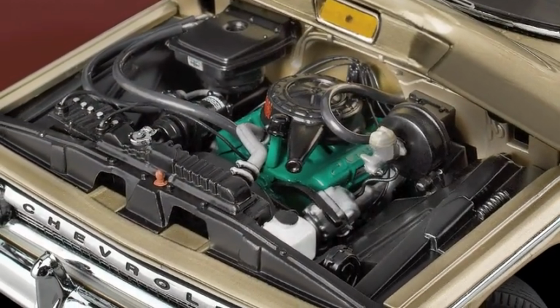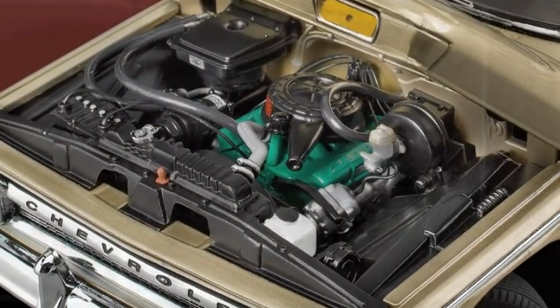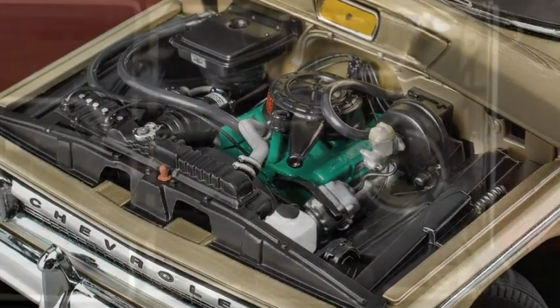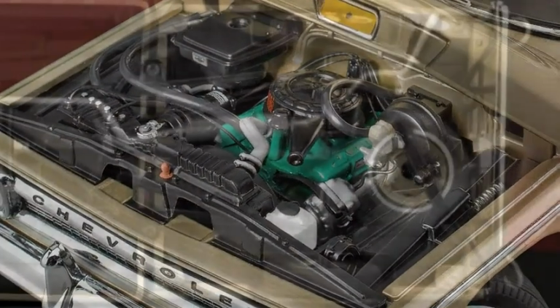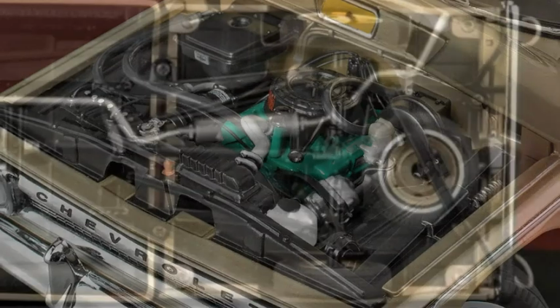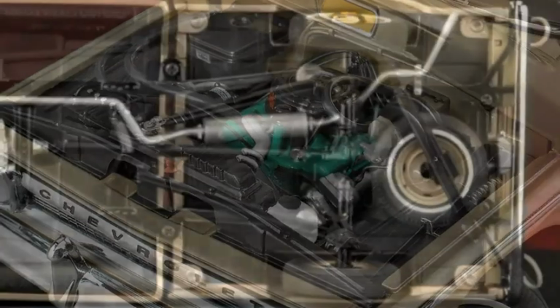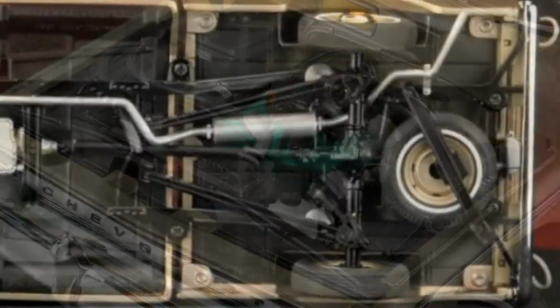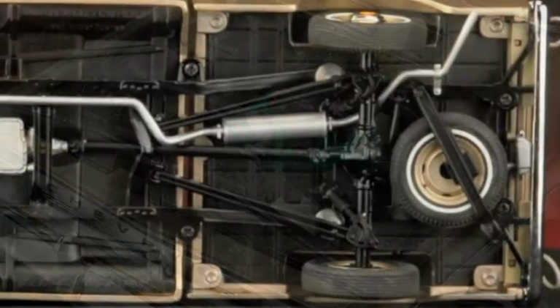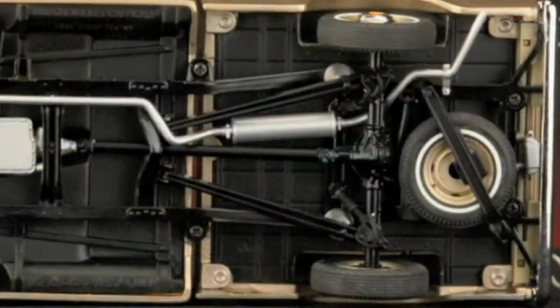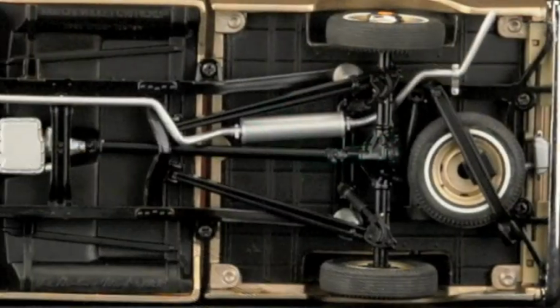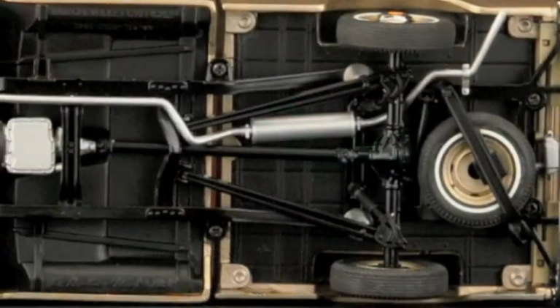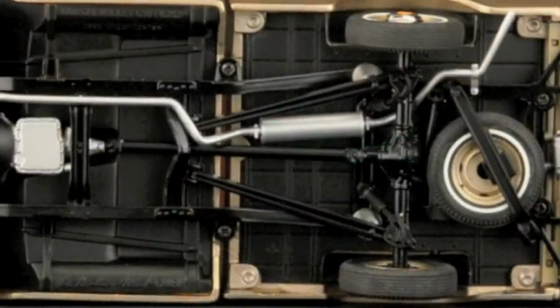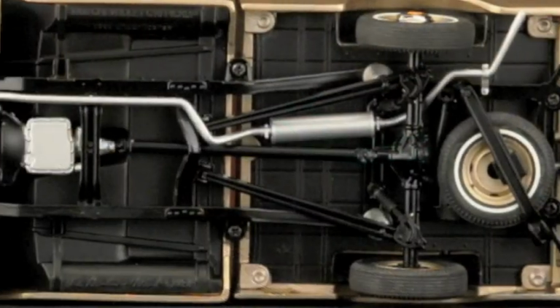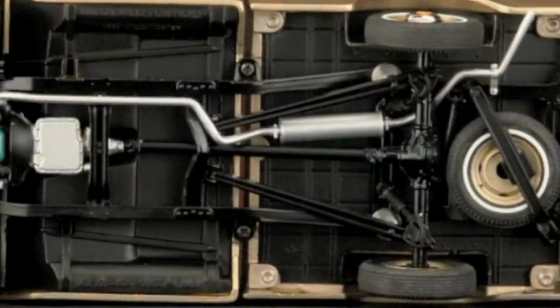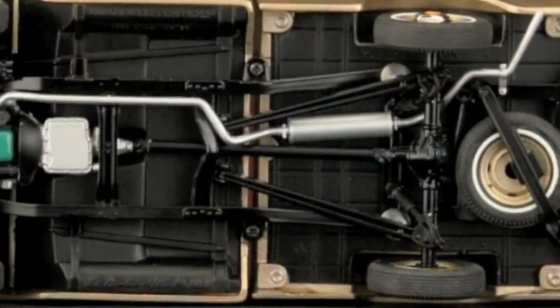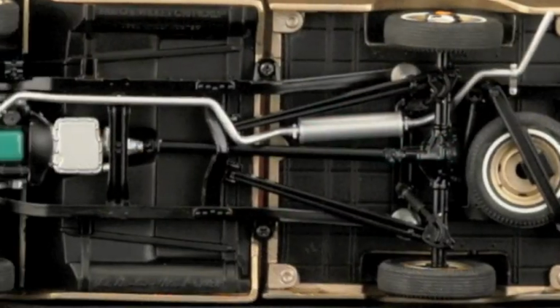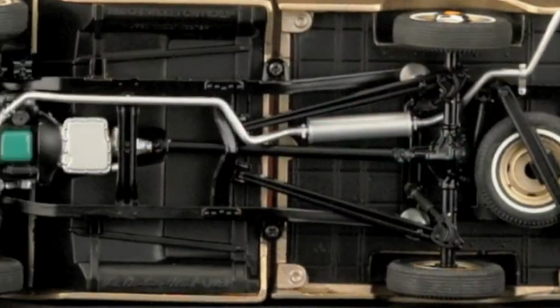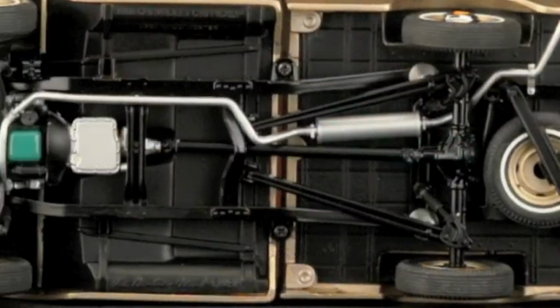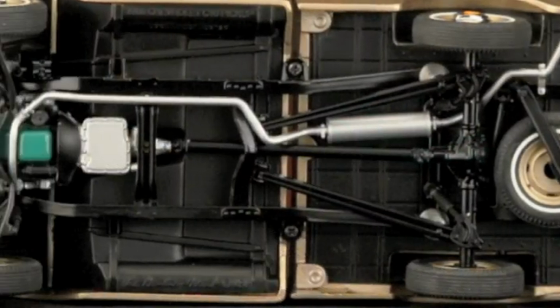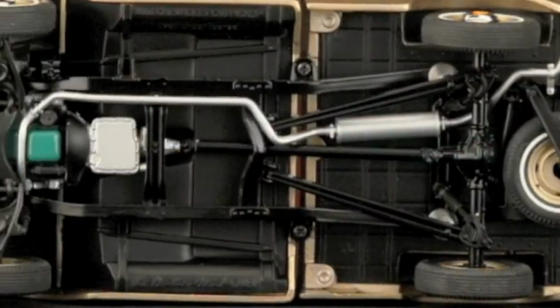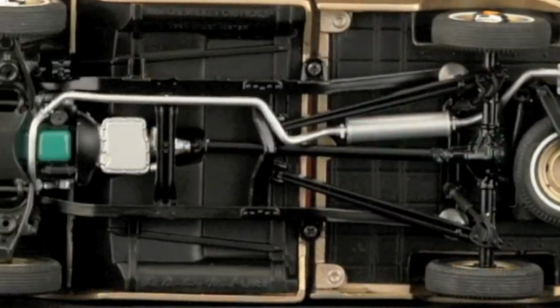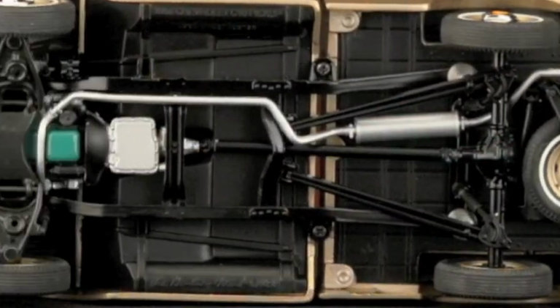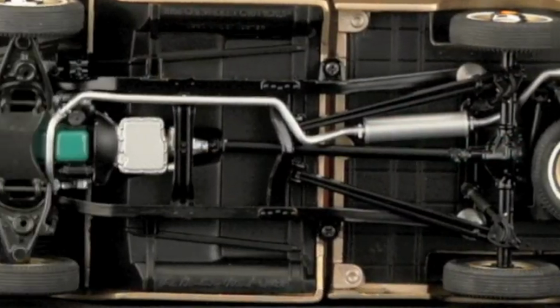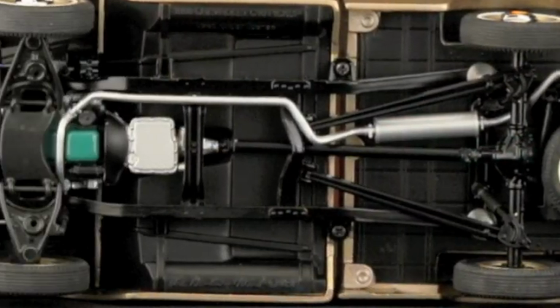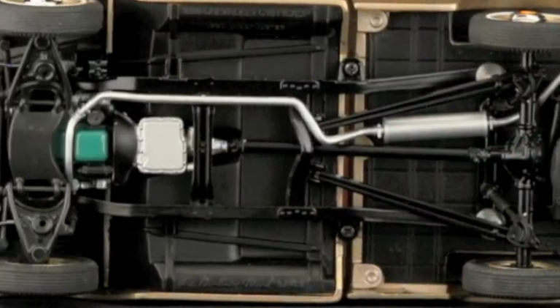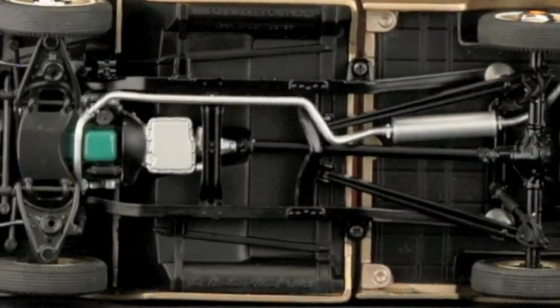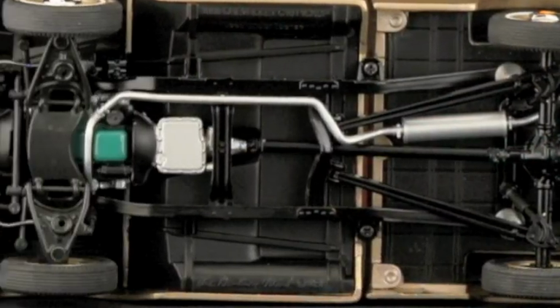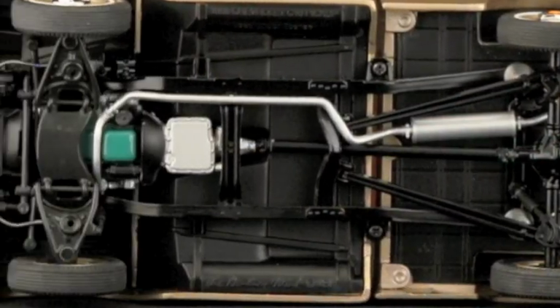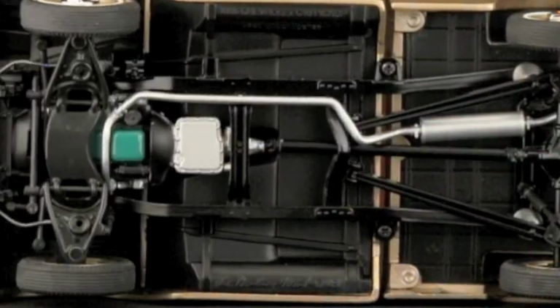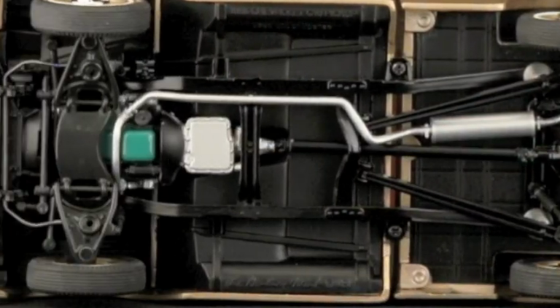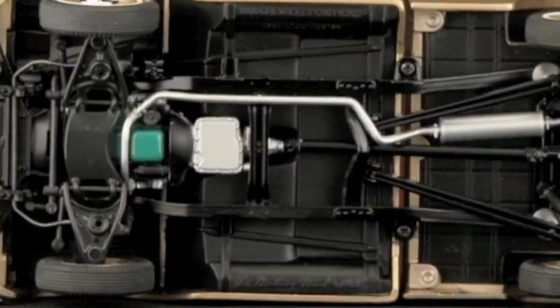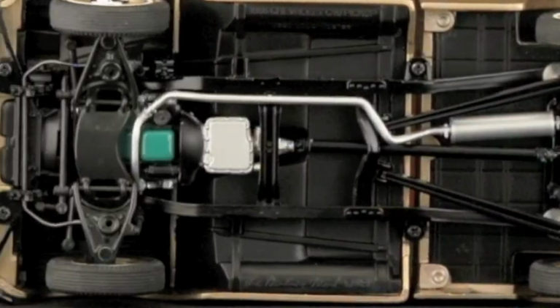Turn the model over and see the drop center ladder frame, along with the independent front suspension and functioning coil springs.